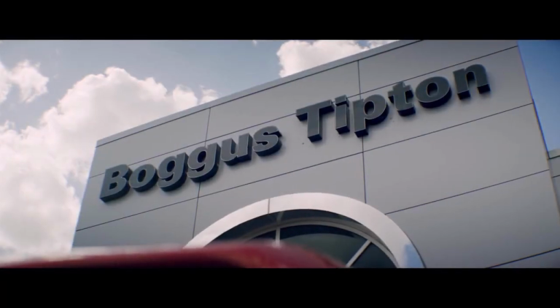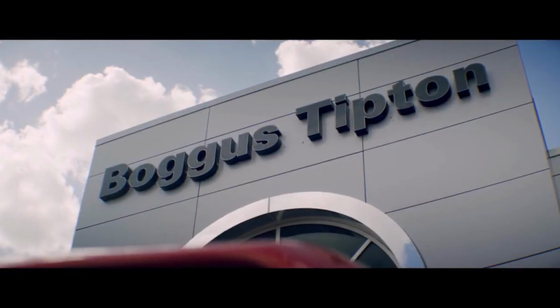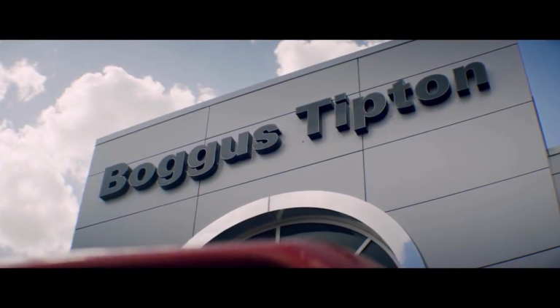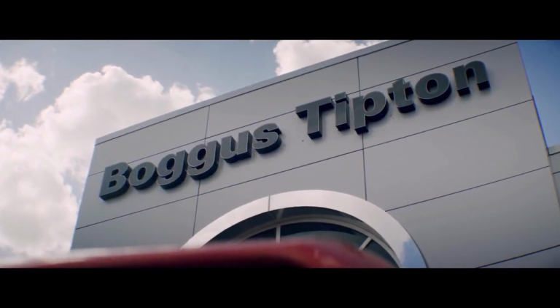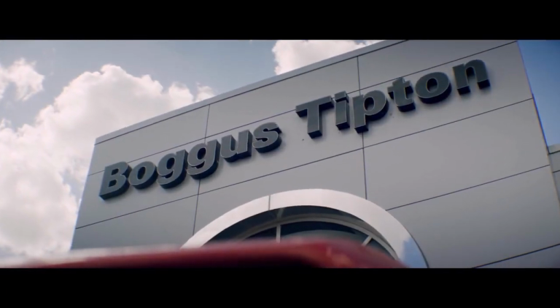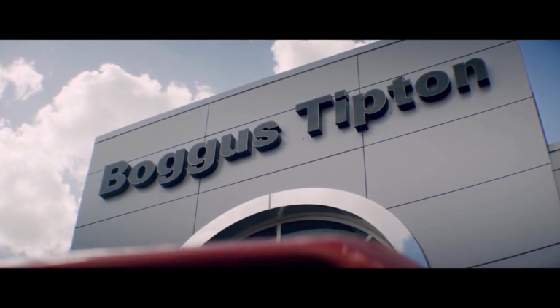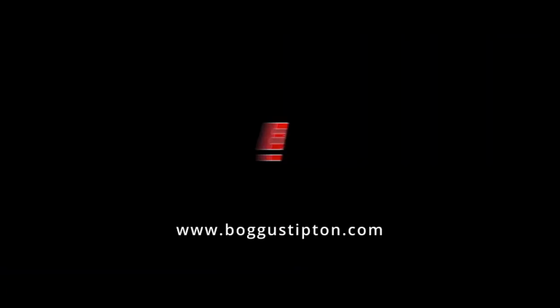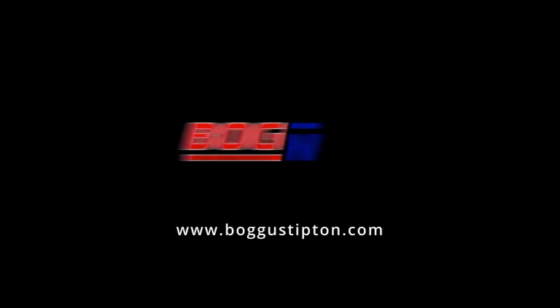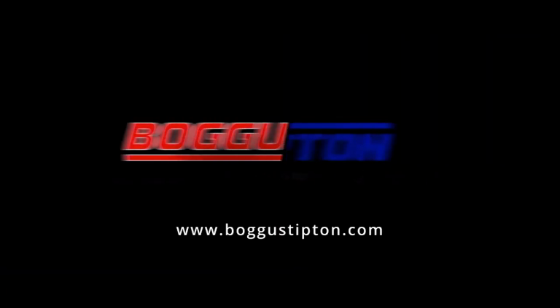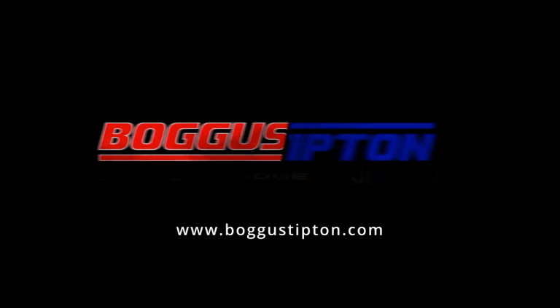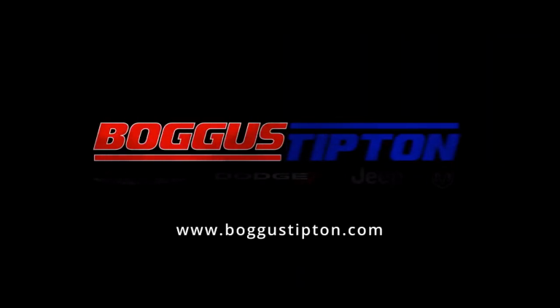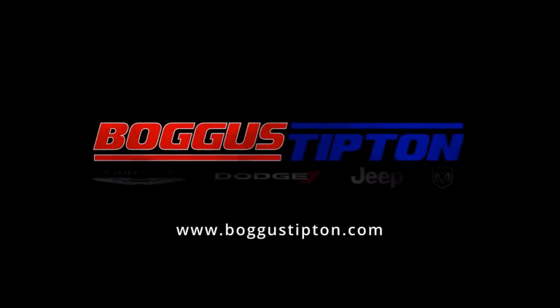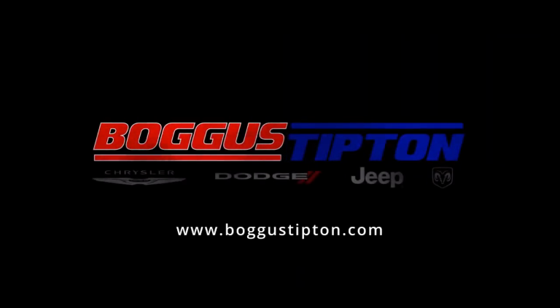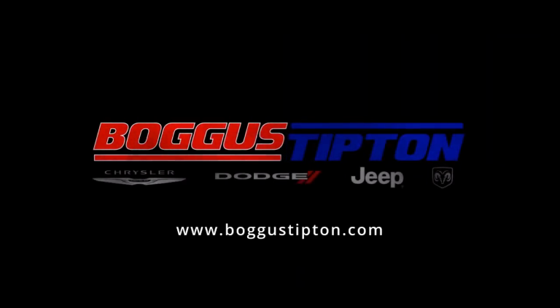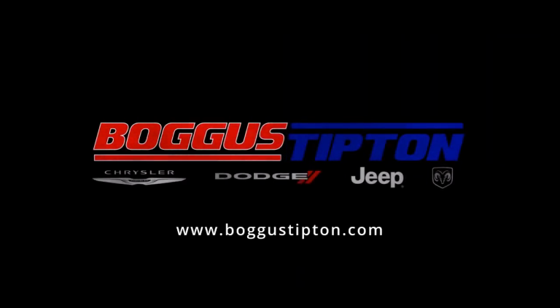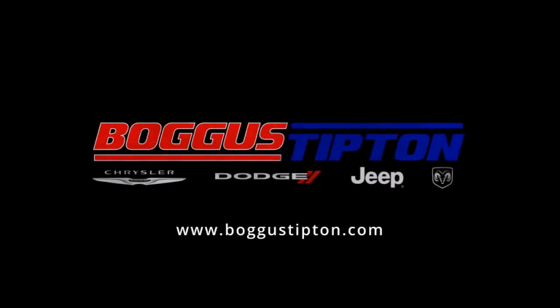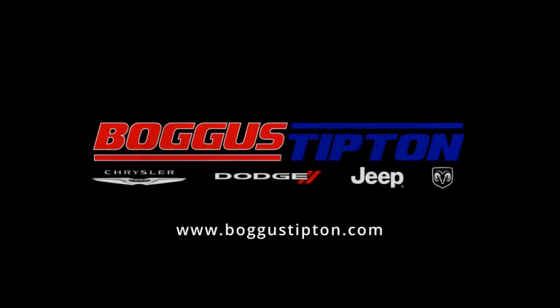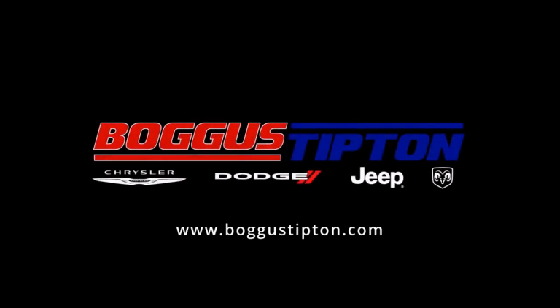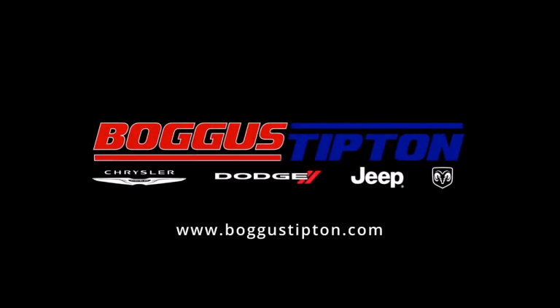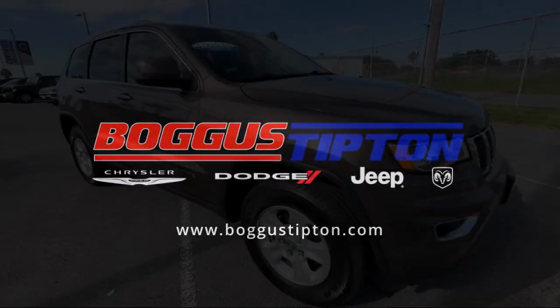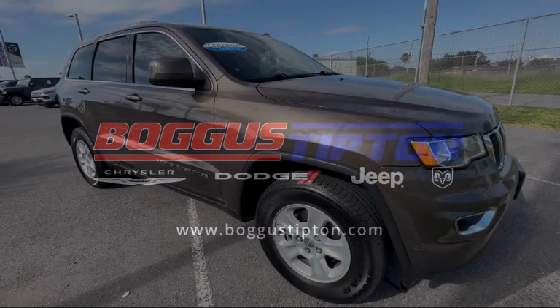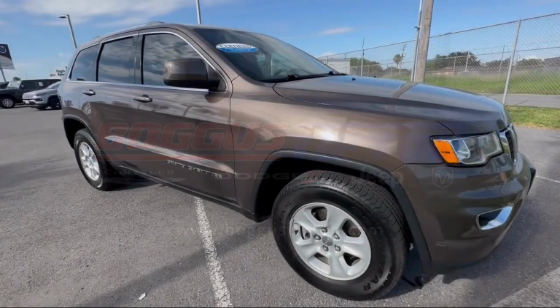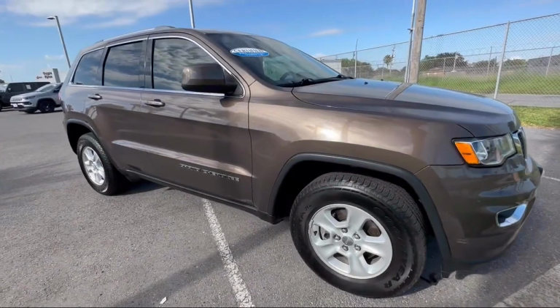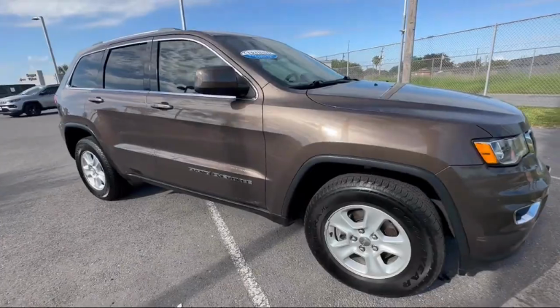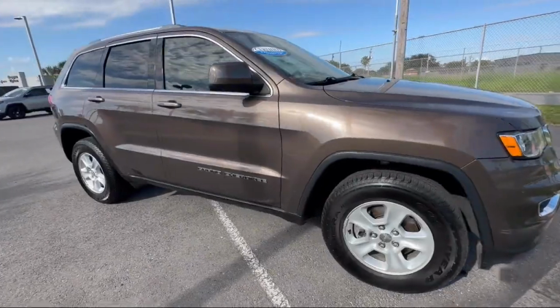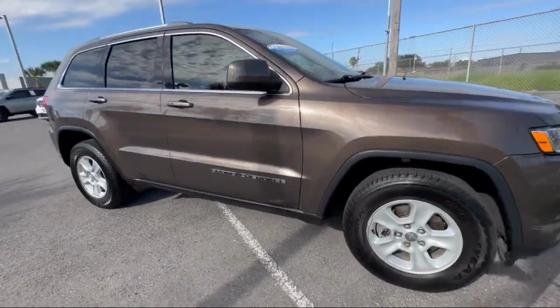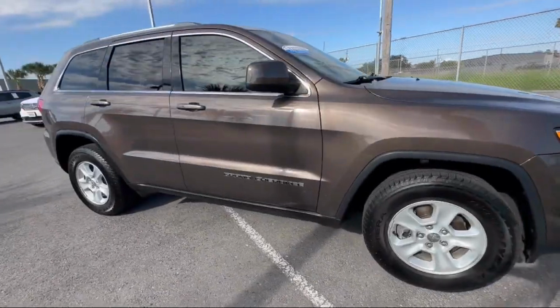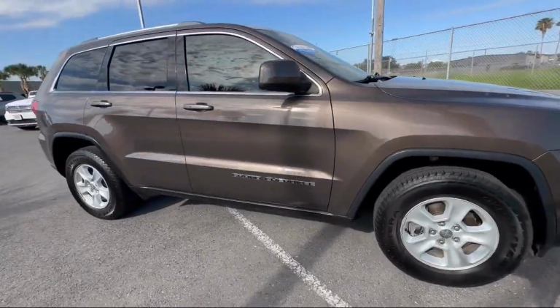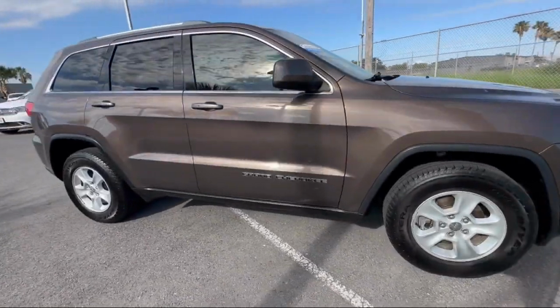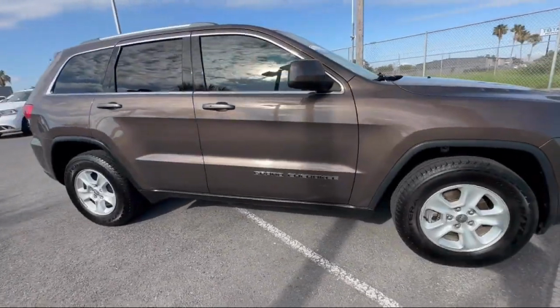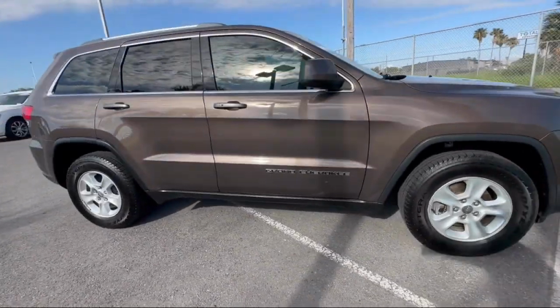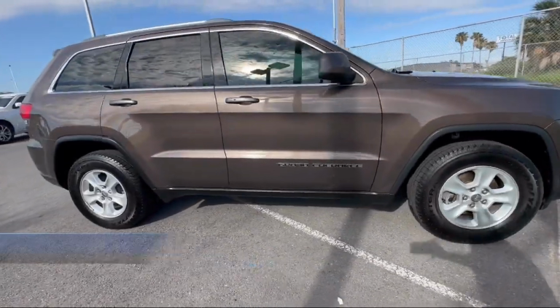Welcome to Bogus Tipton Chrysler Dodge Jeep Ram. Here's a look at another one of our great vehicles from our inventory.